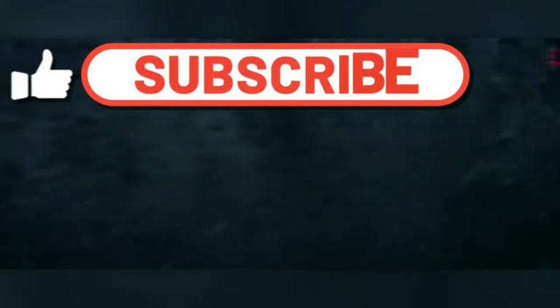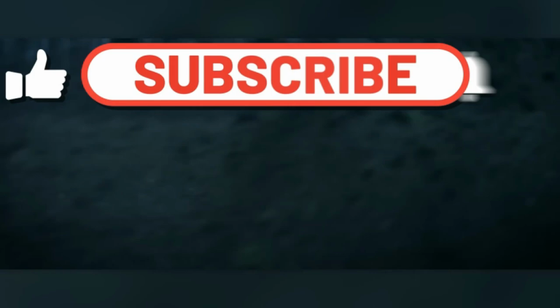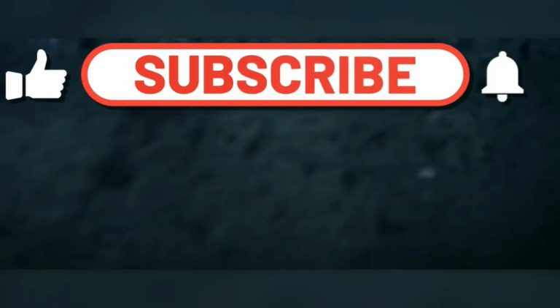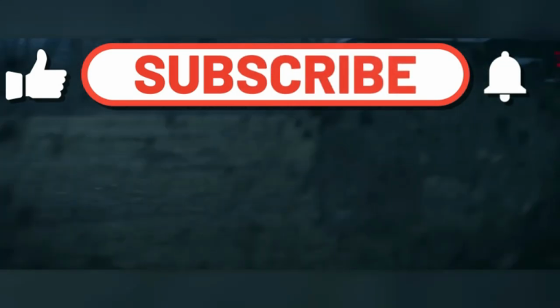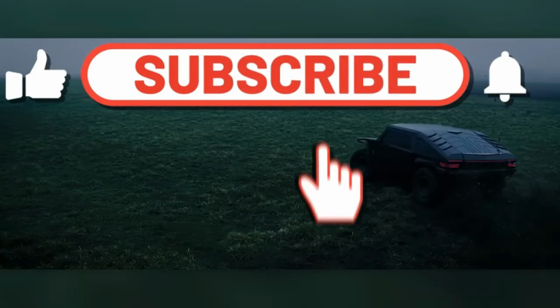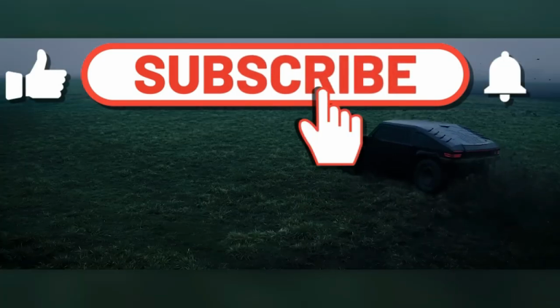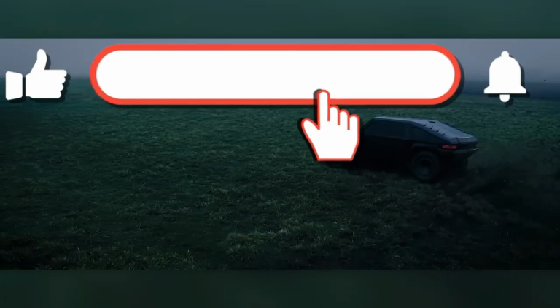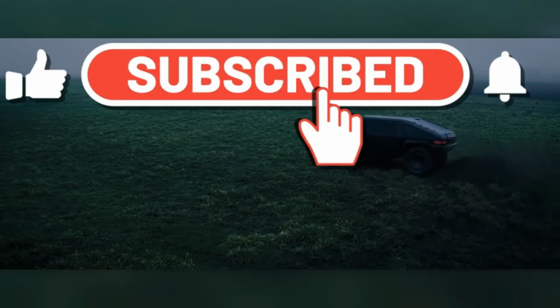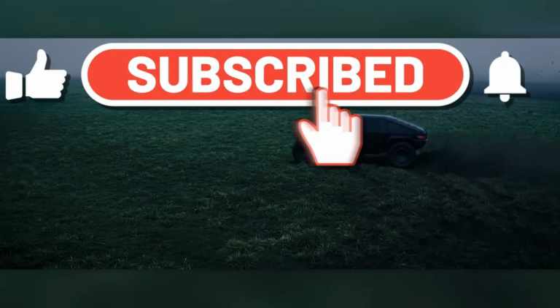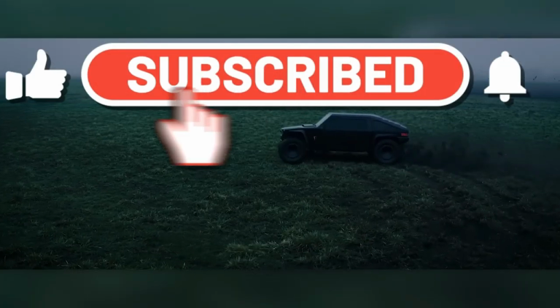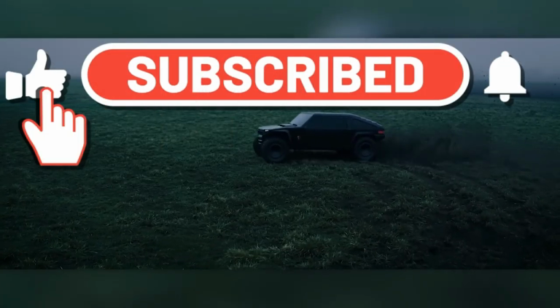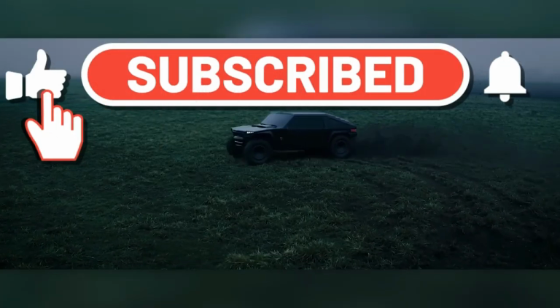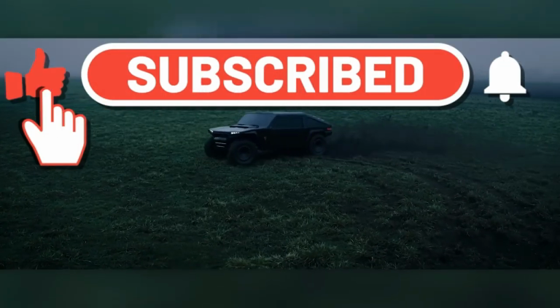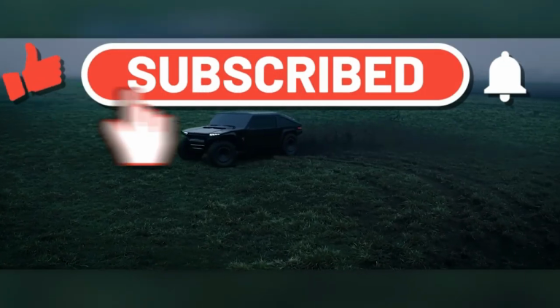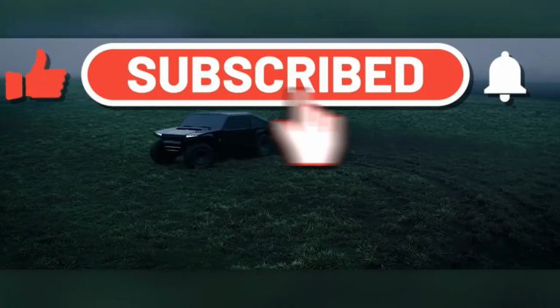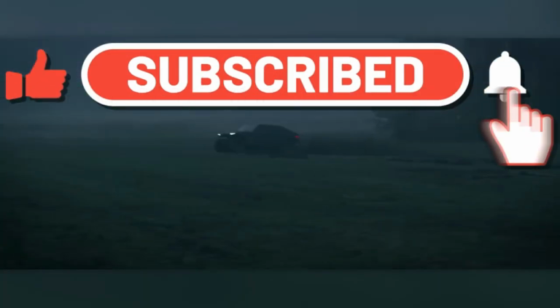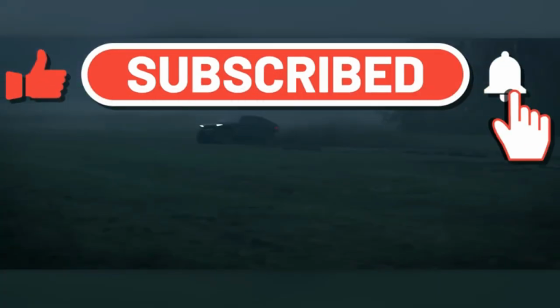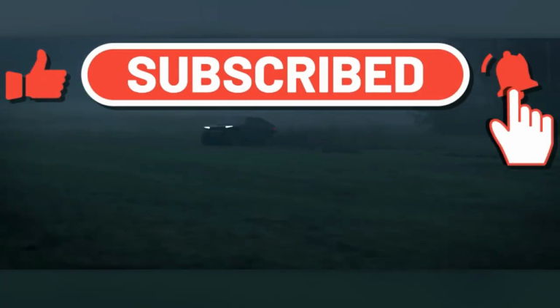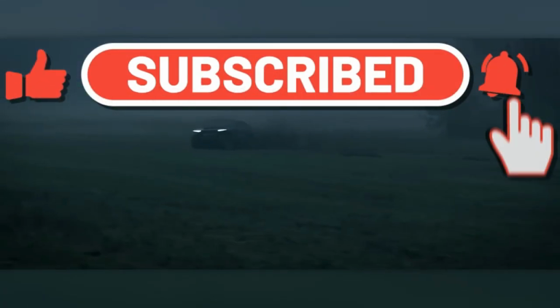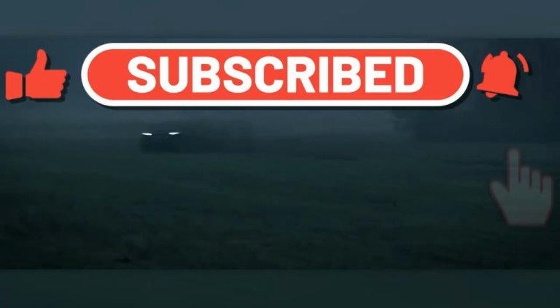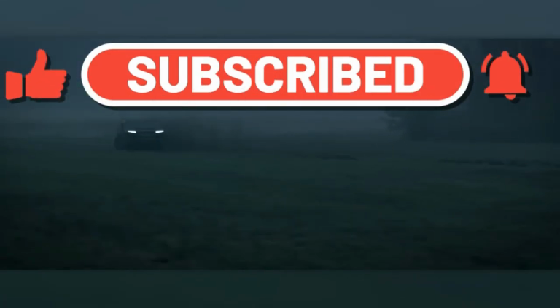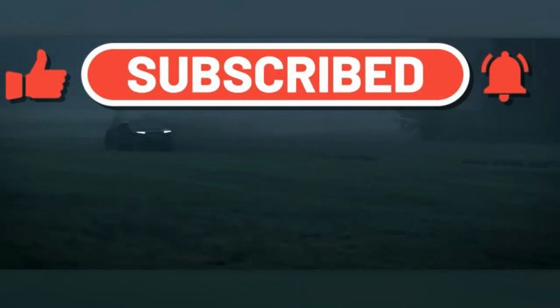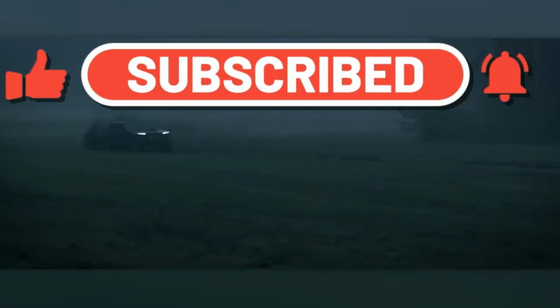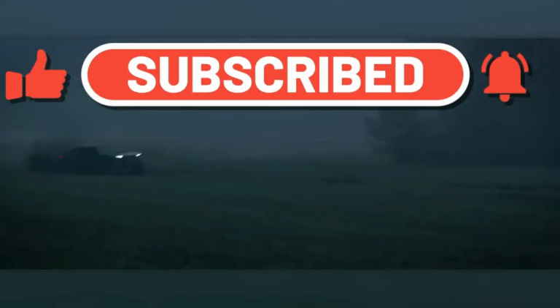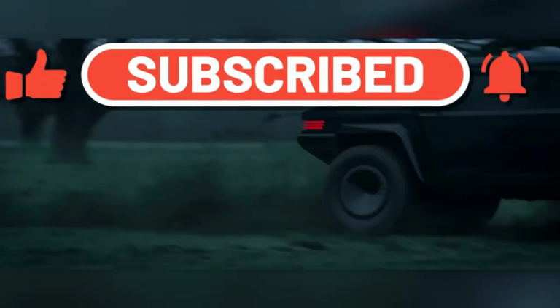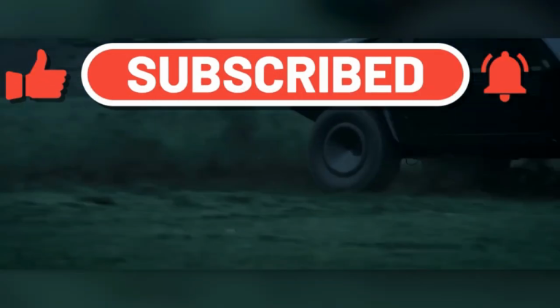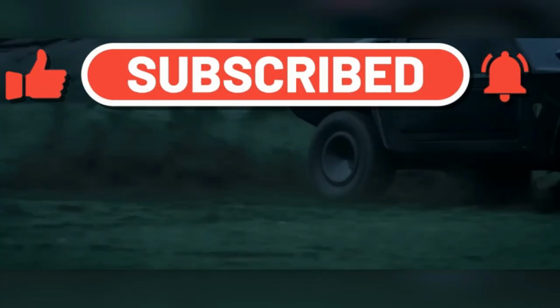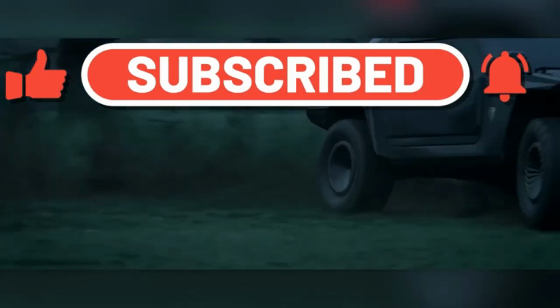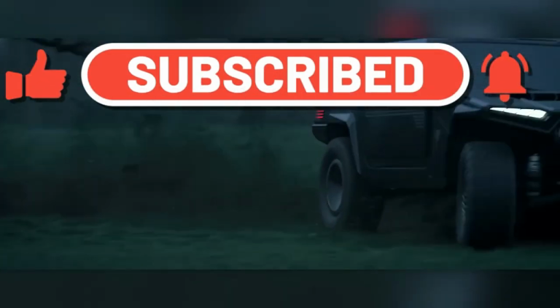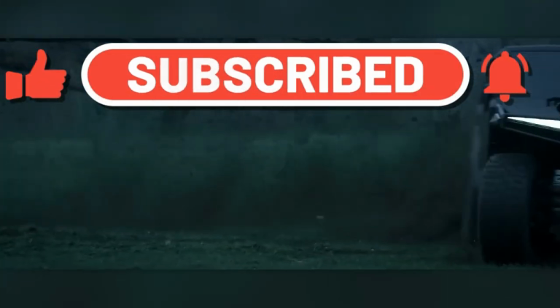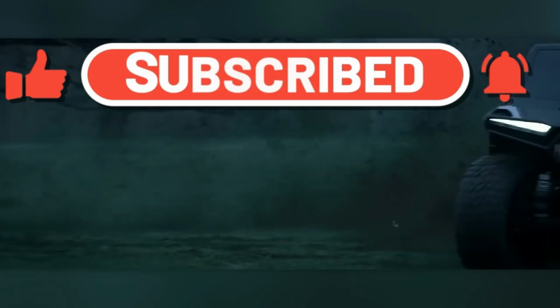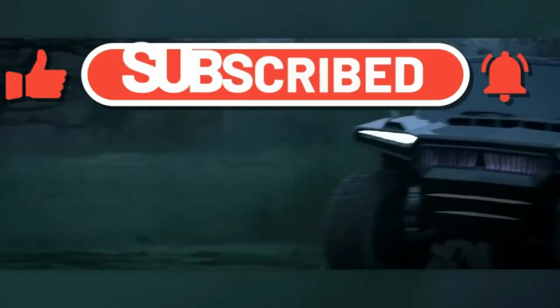If you enjoyed the video, please subscribe to the channel, like, and leave a comment!